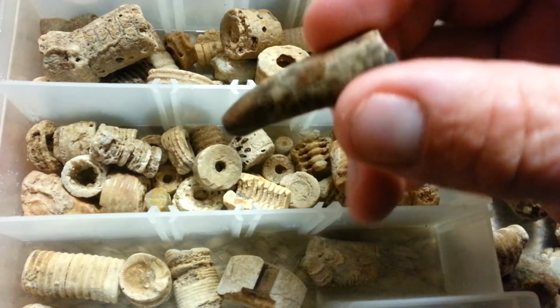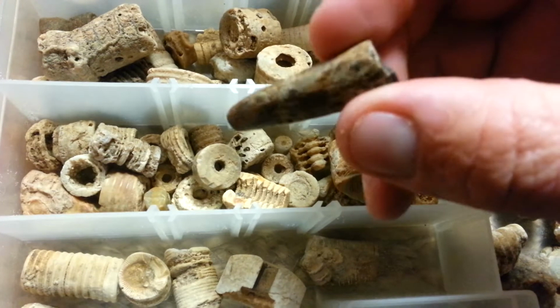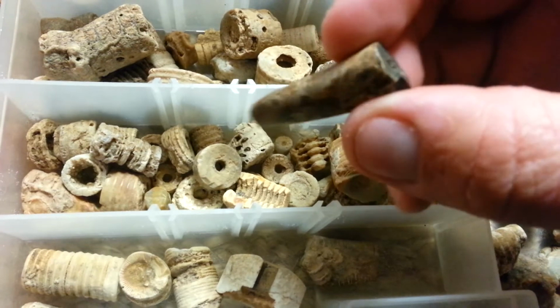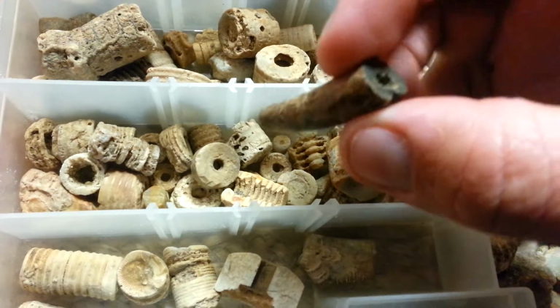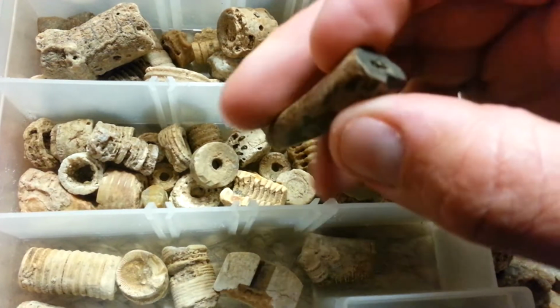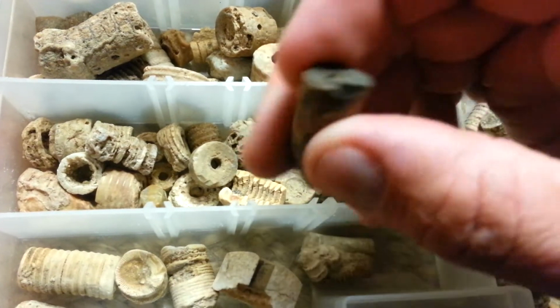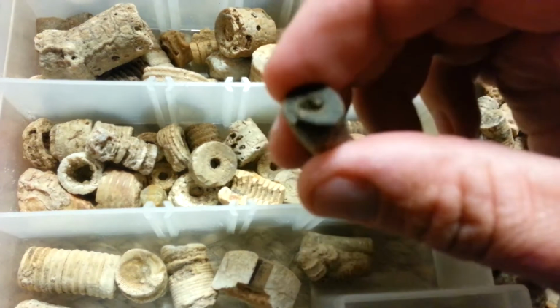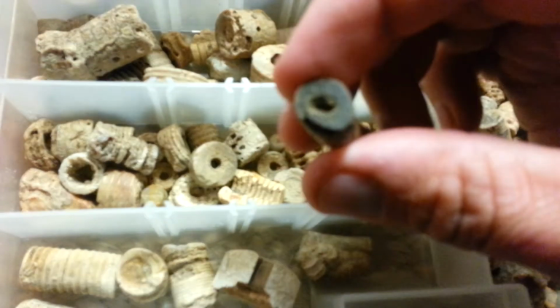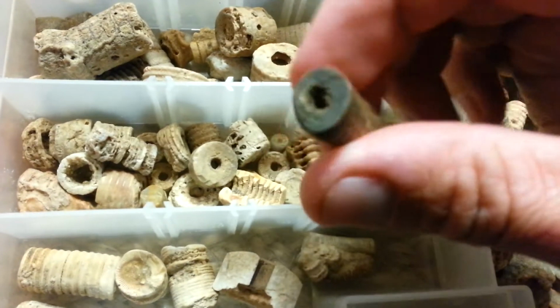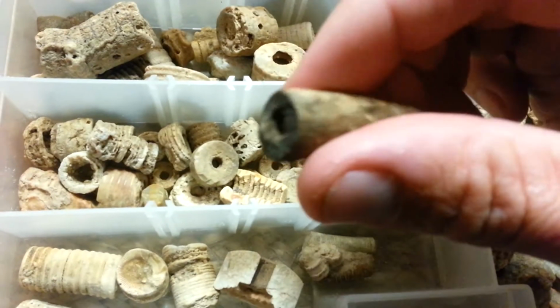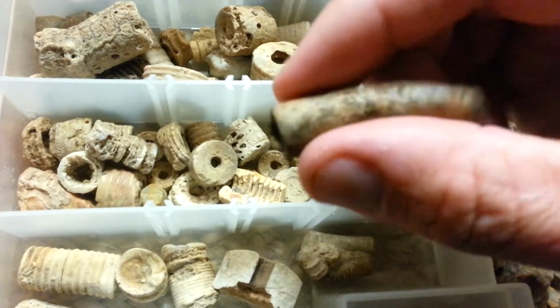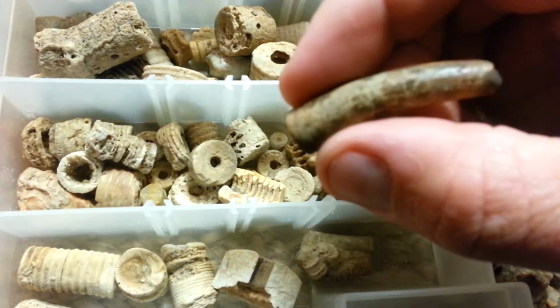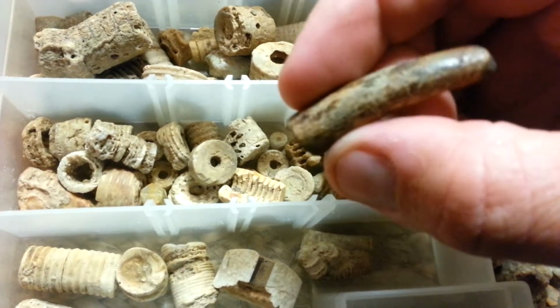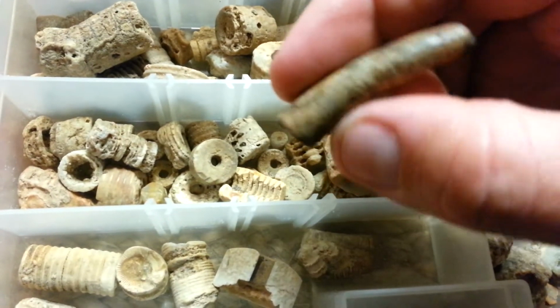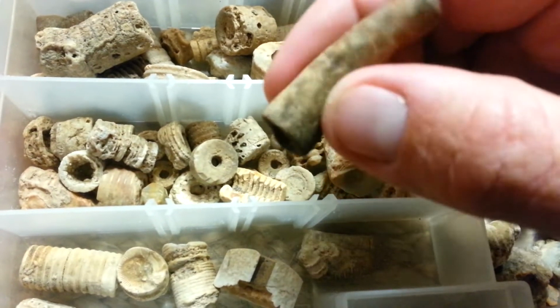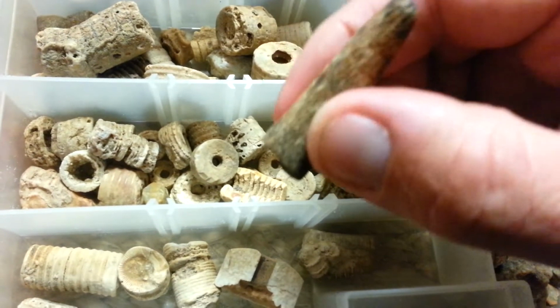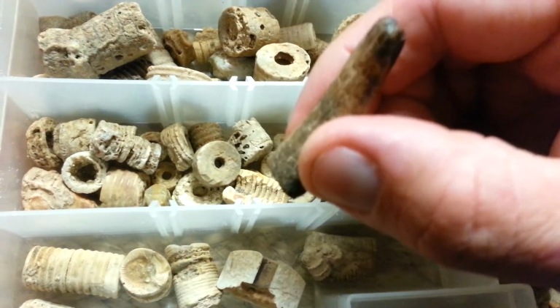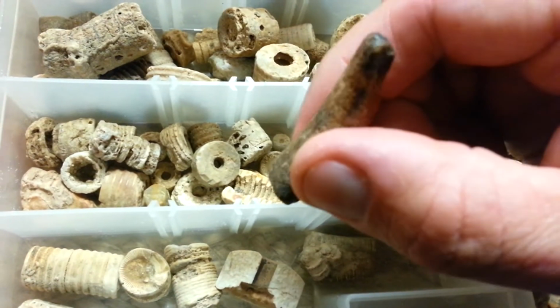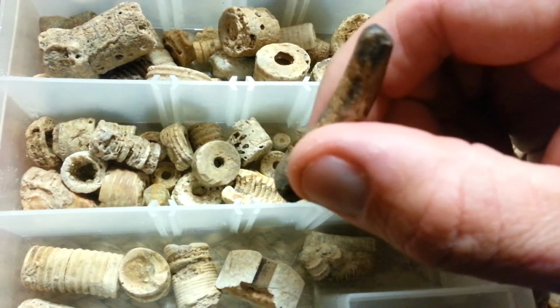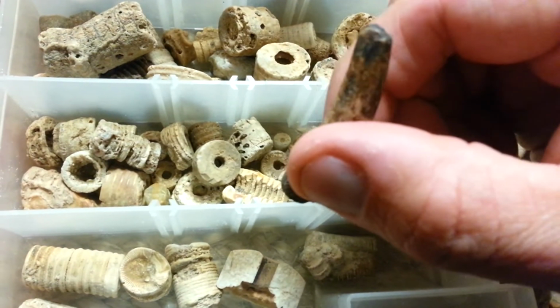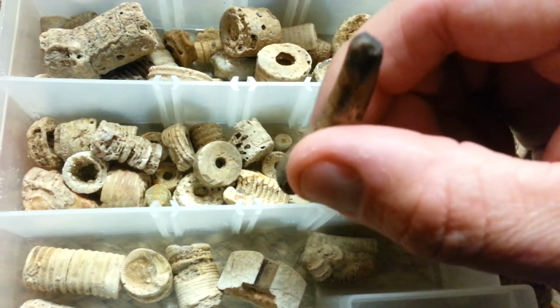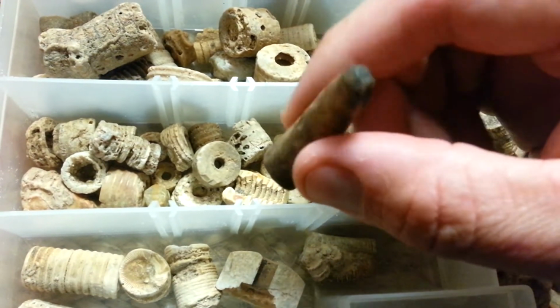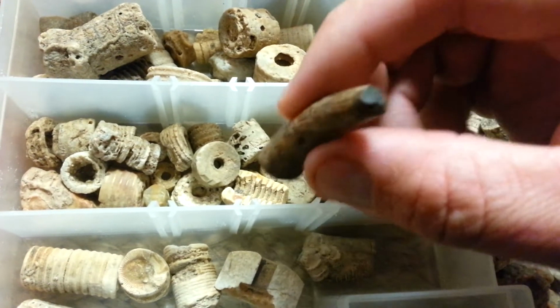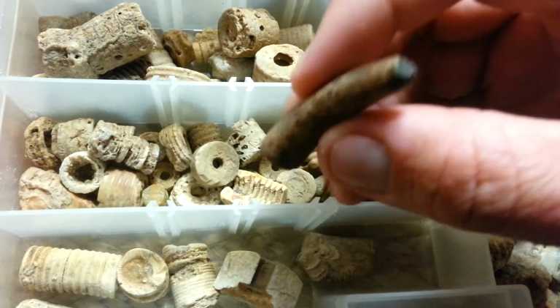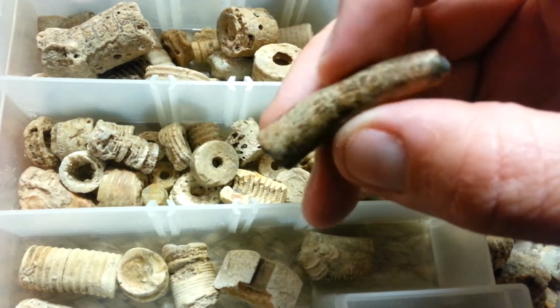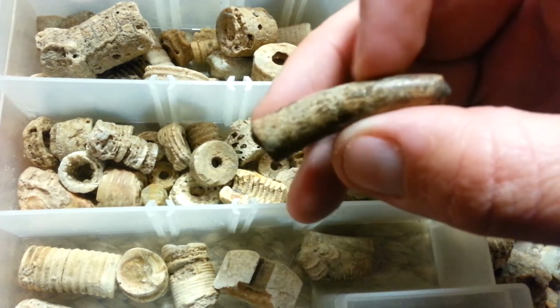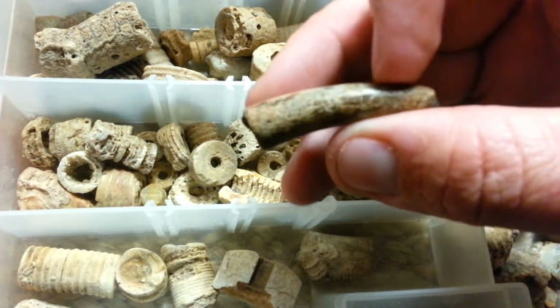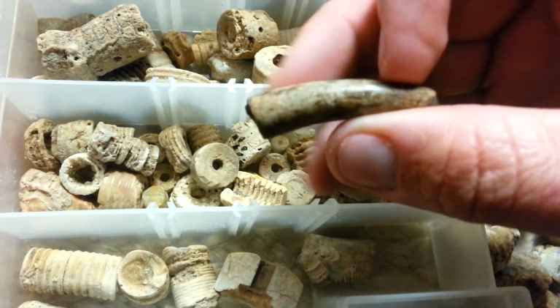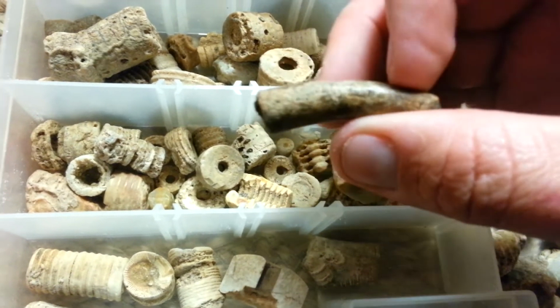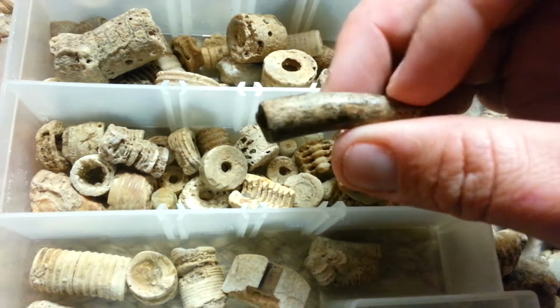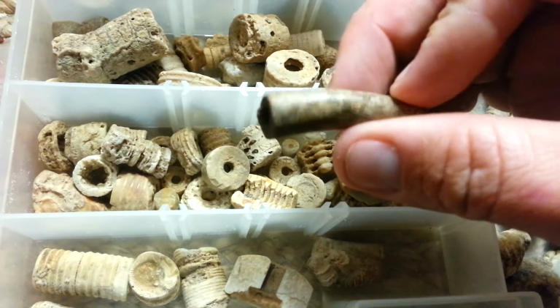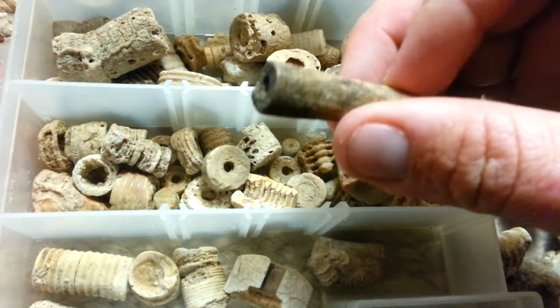This right here I found in the same area — I don't know what this is. It's almost like a horn or a tooth or something.